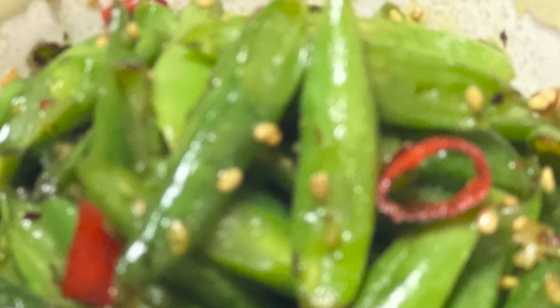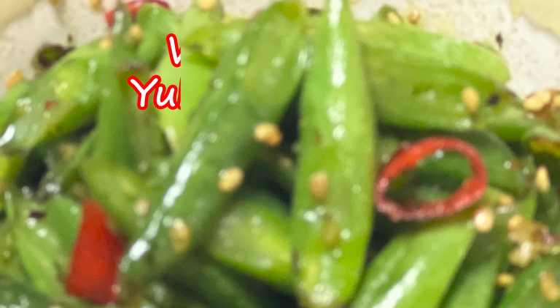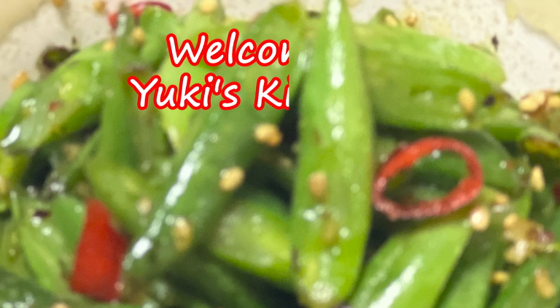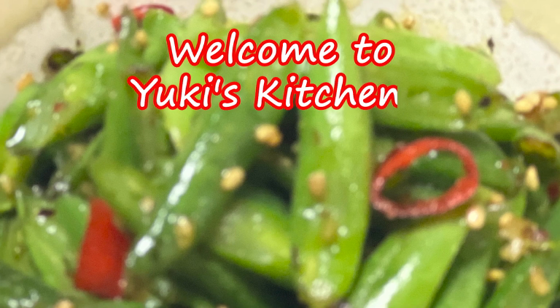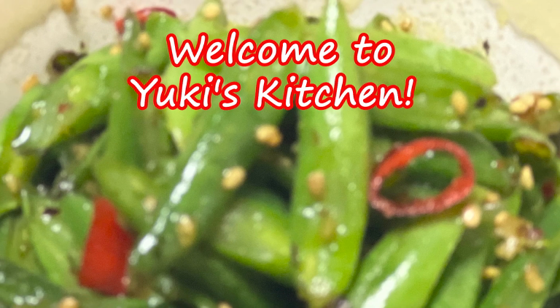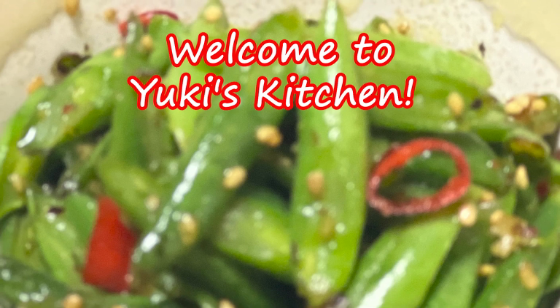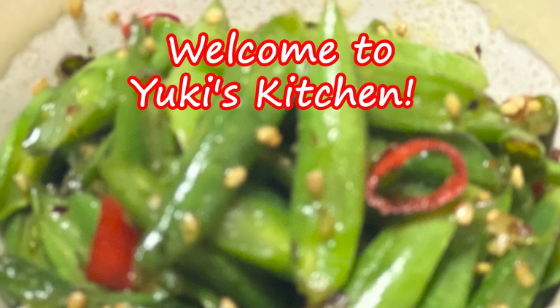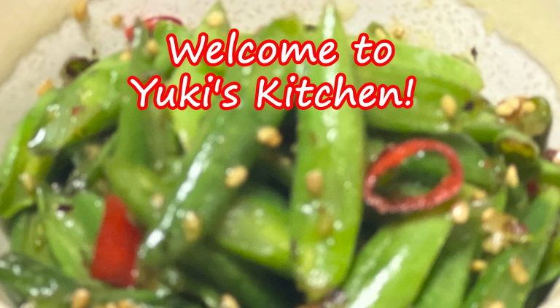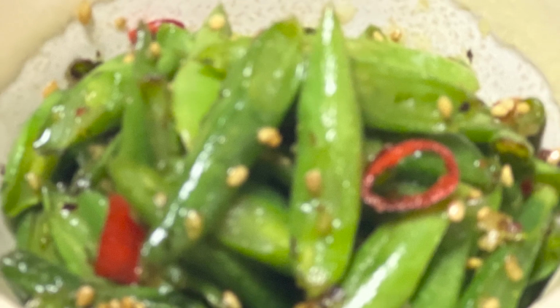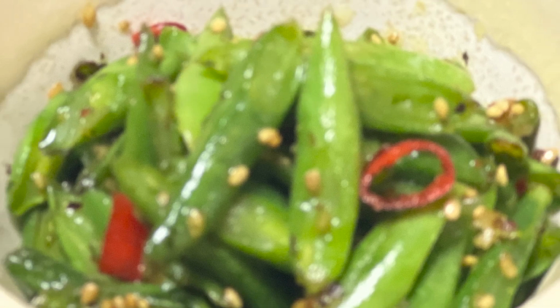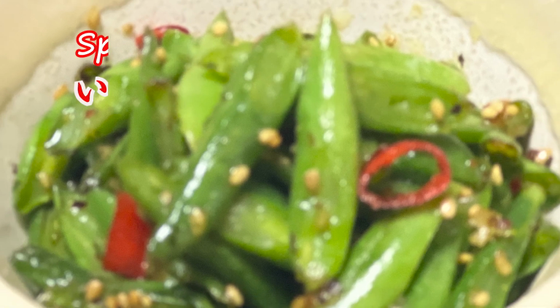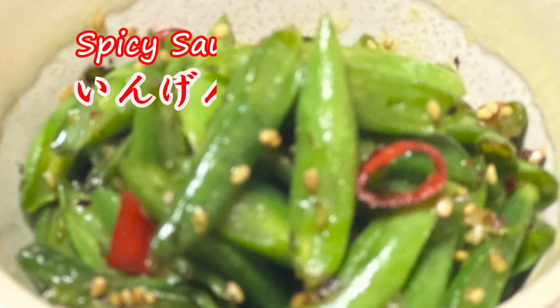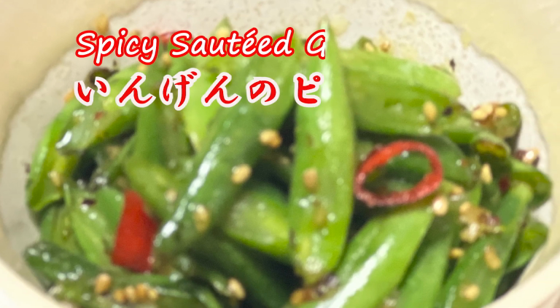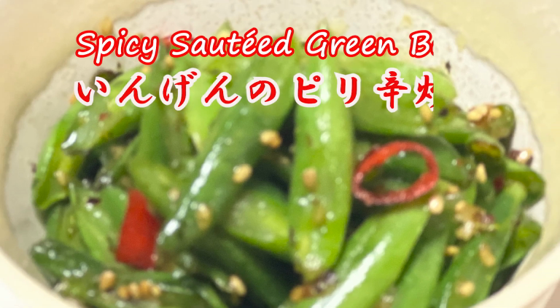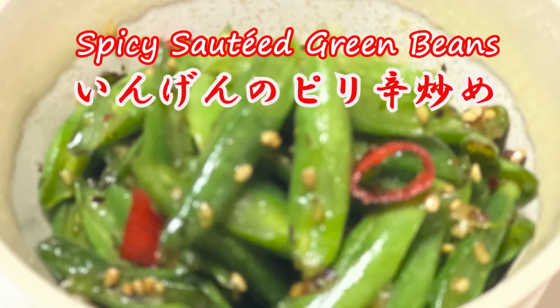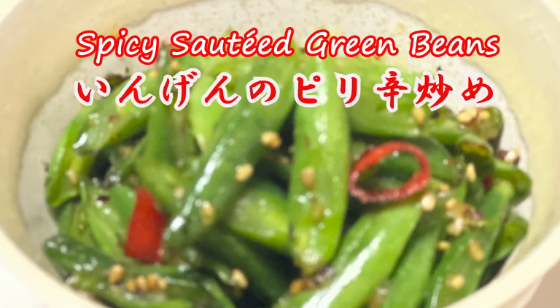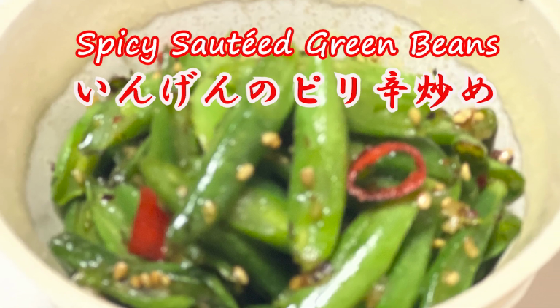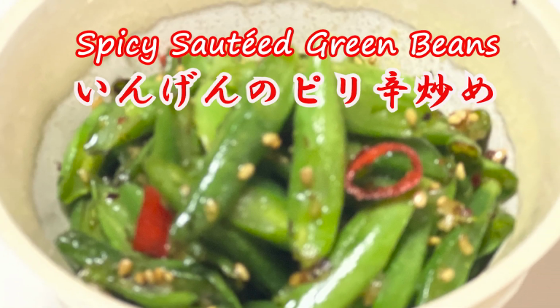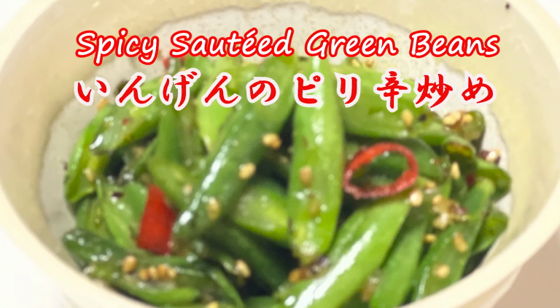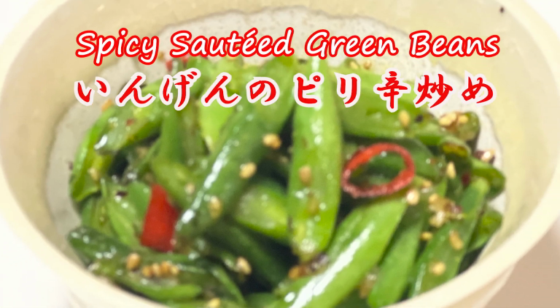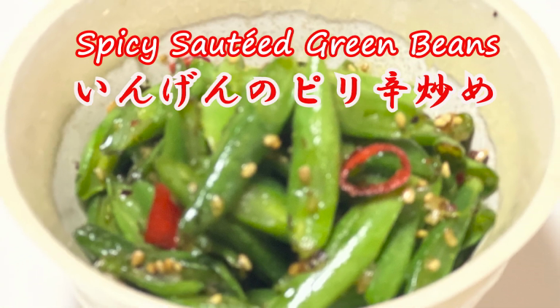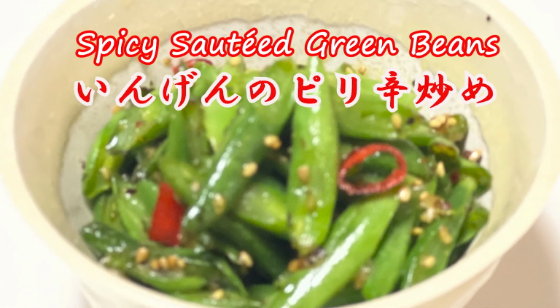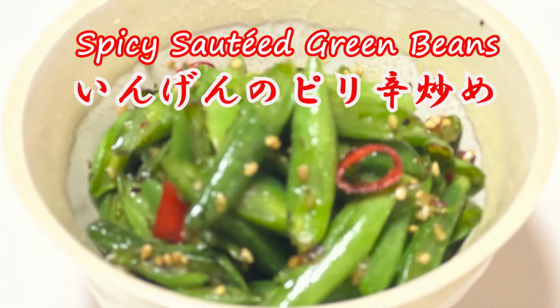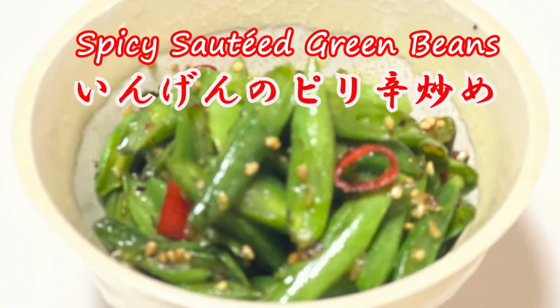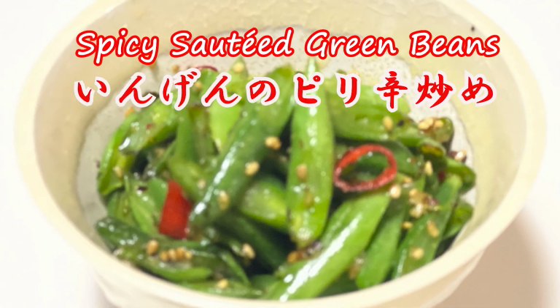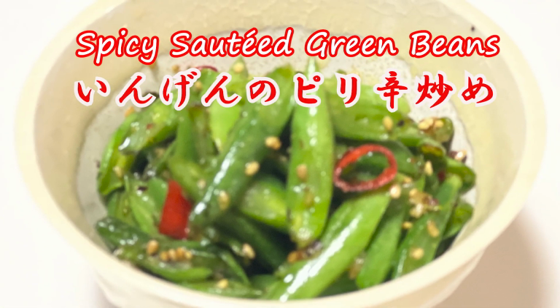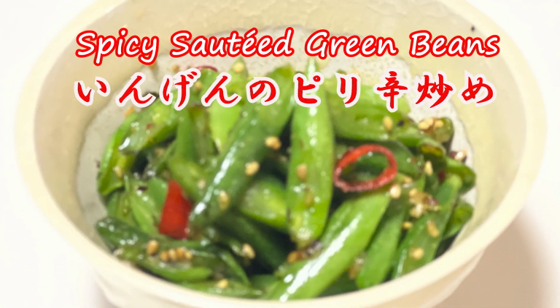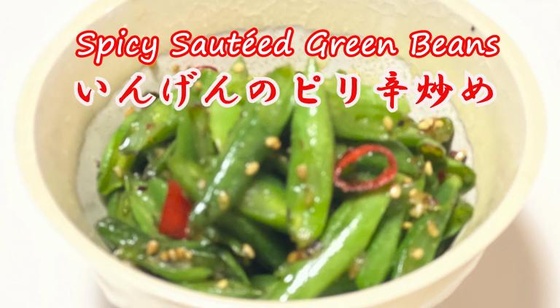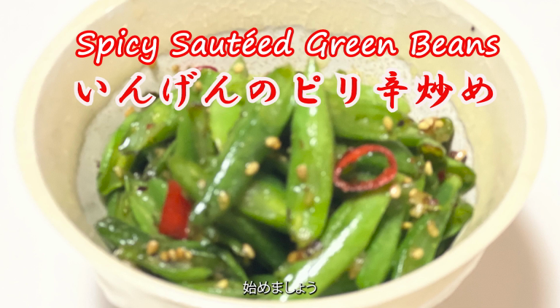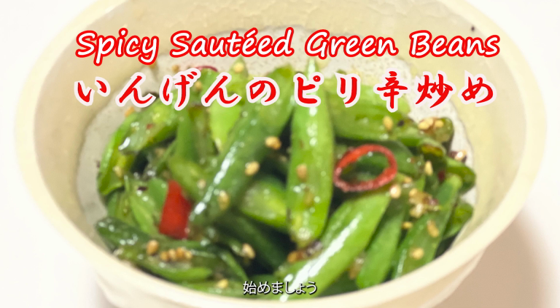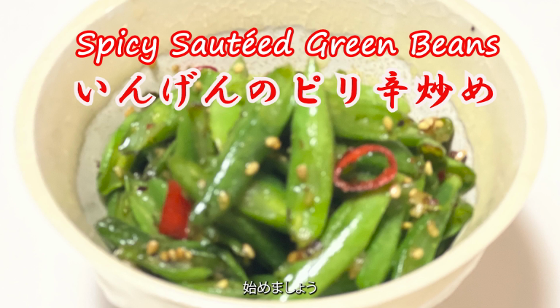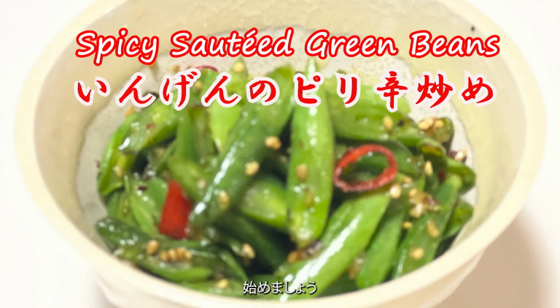Welcome to Yuki's Kitchen. Today's recipe is Spicy Sautéed Green Beans. Let's get started.